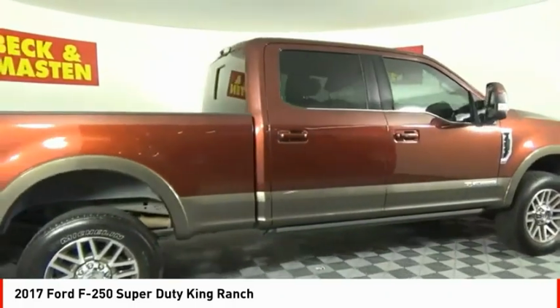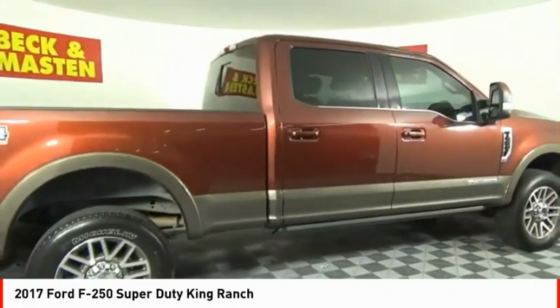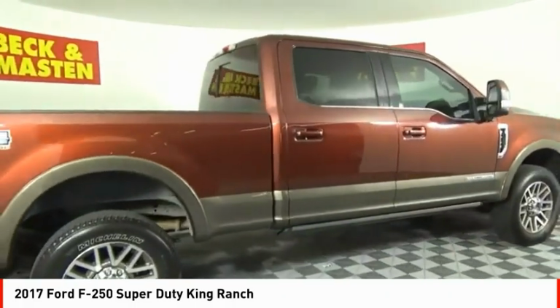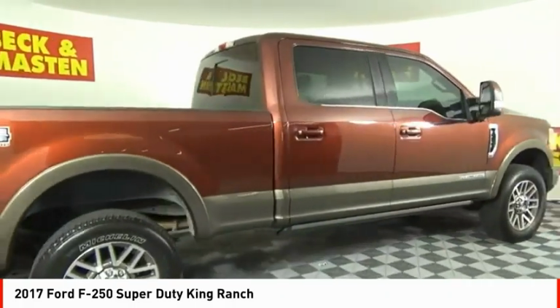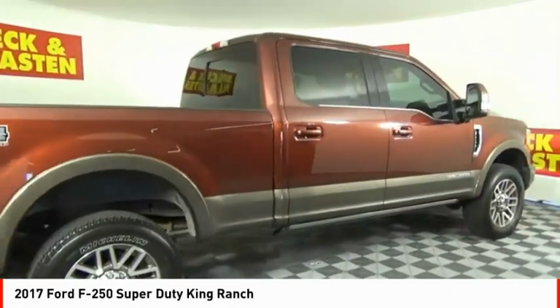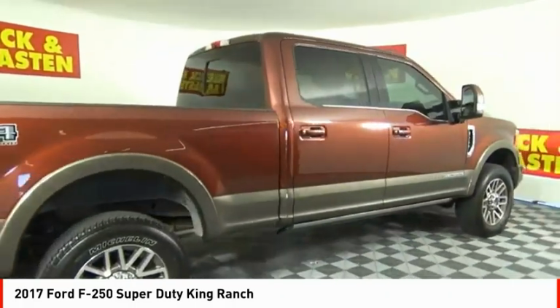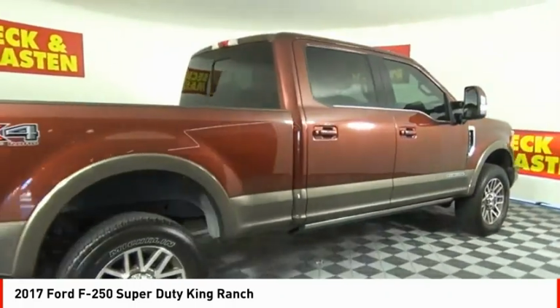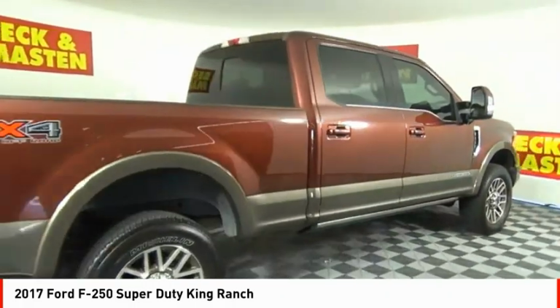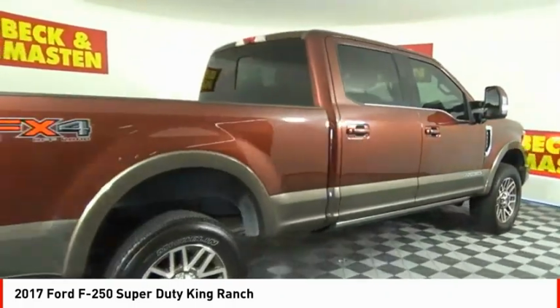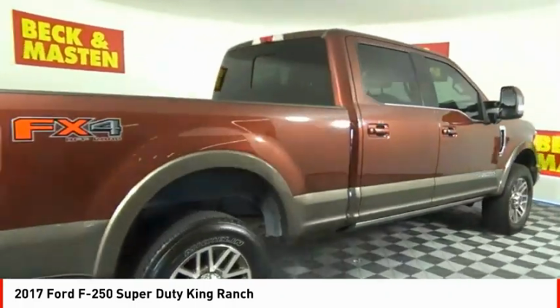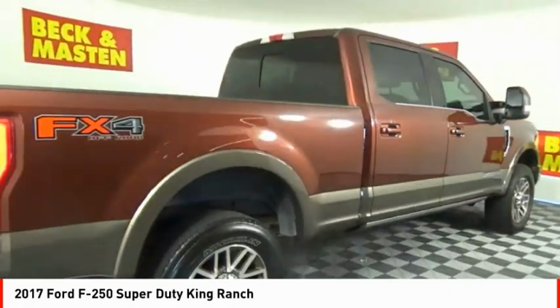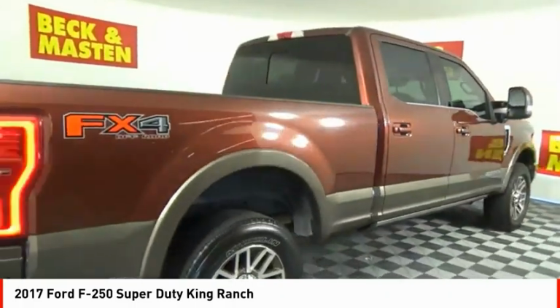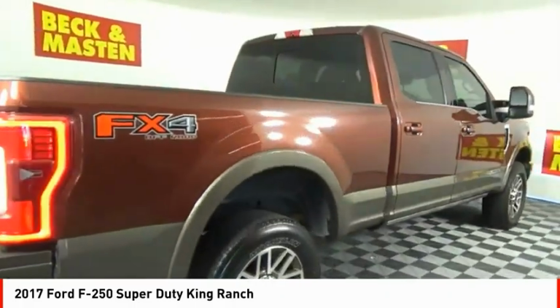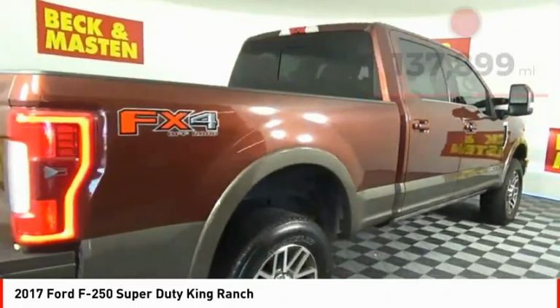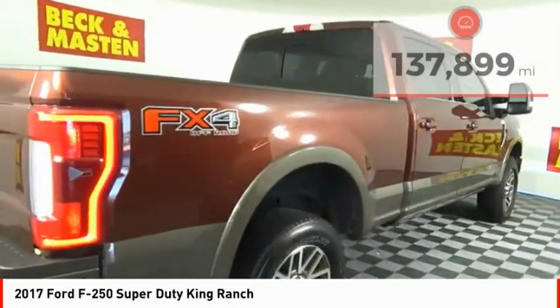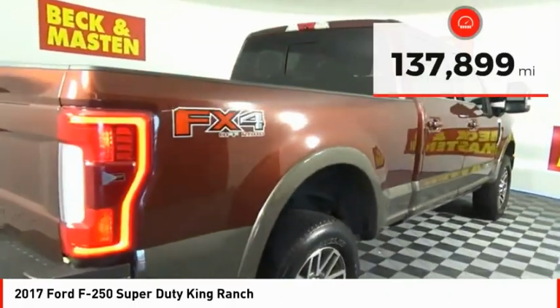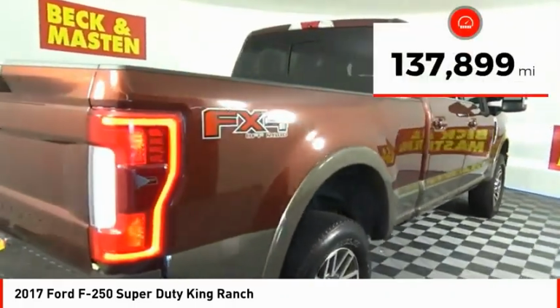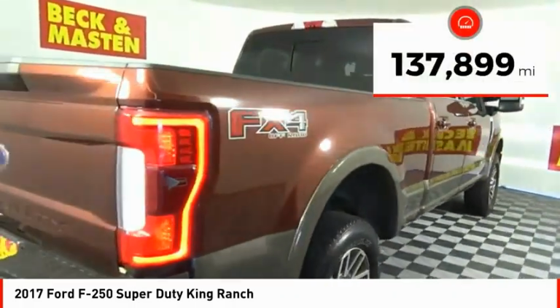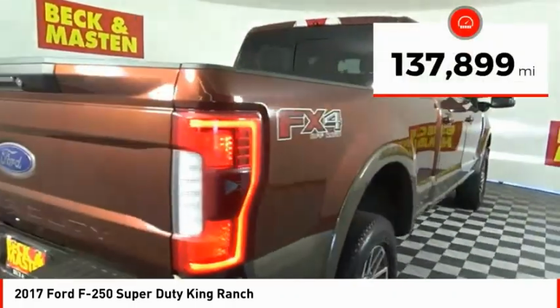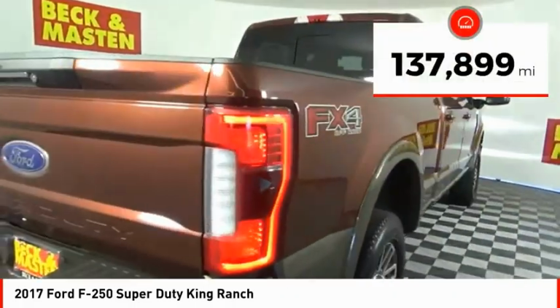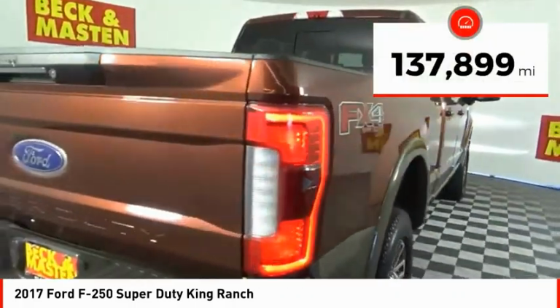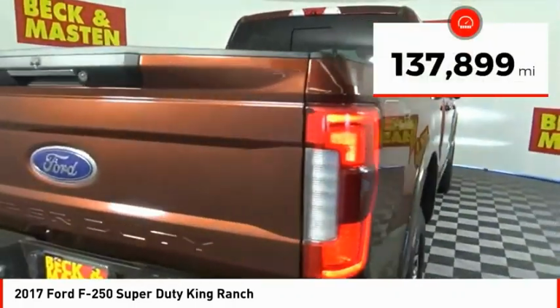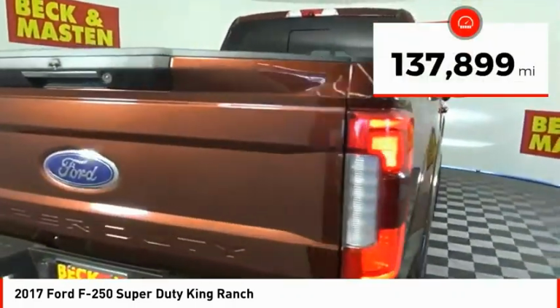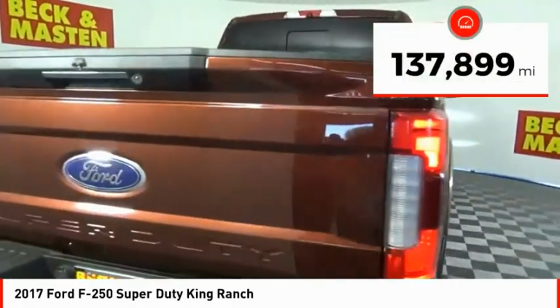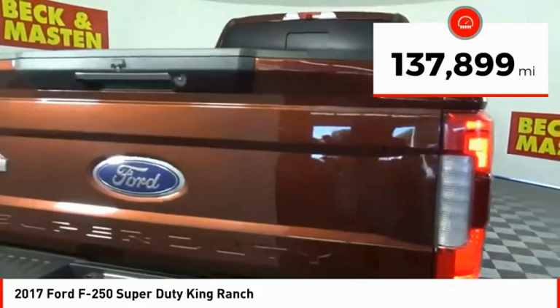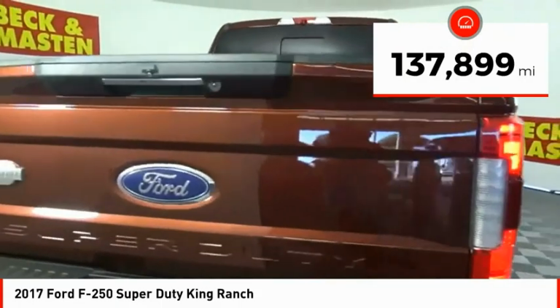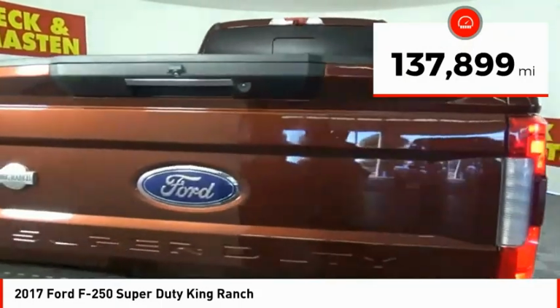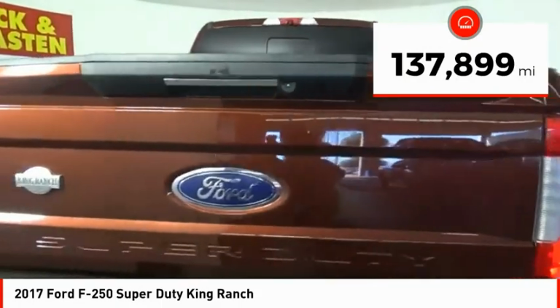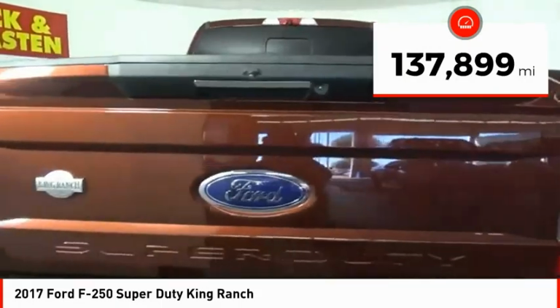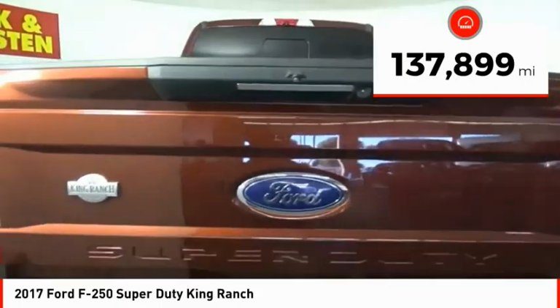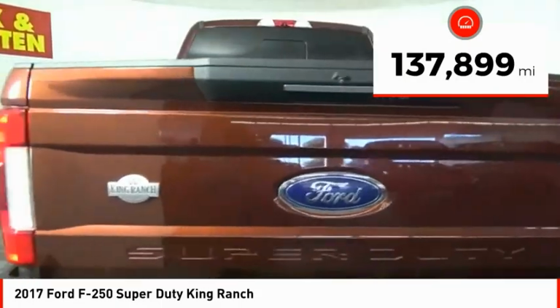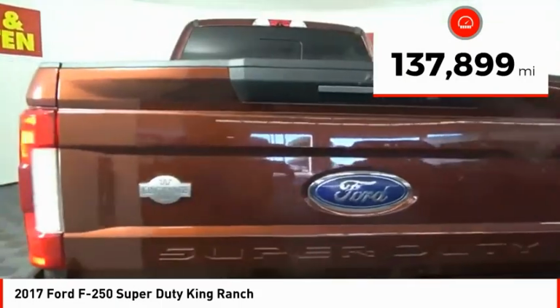Ford F-250 Super Duty. This vehicle has less than 140,000 miles.